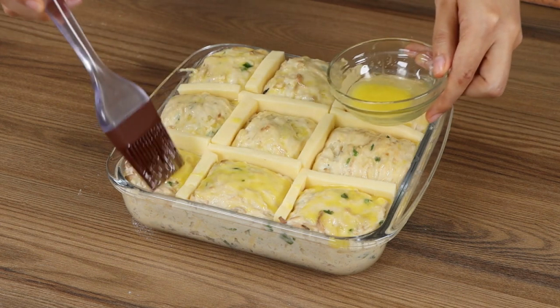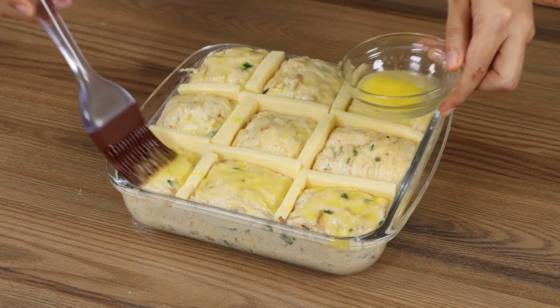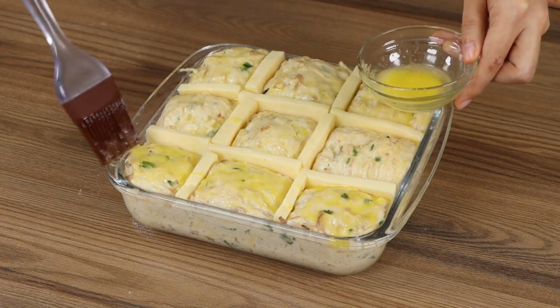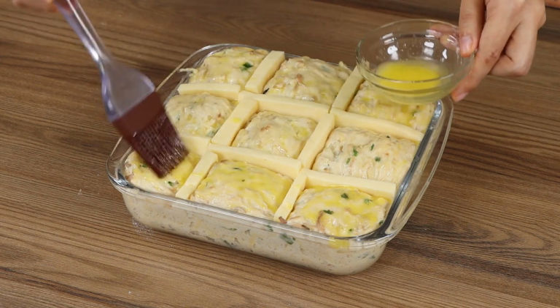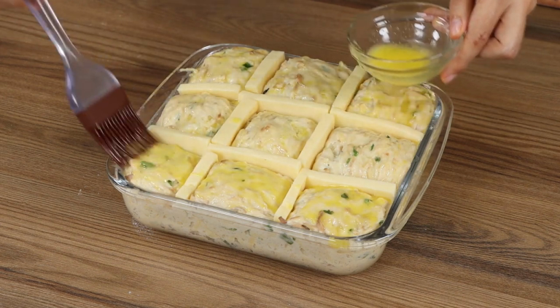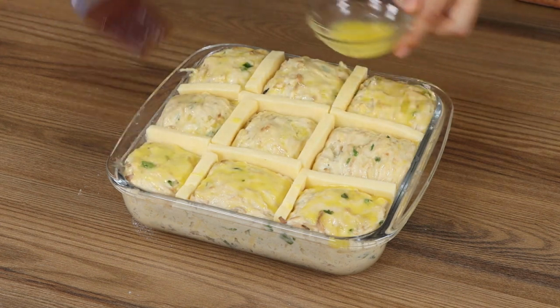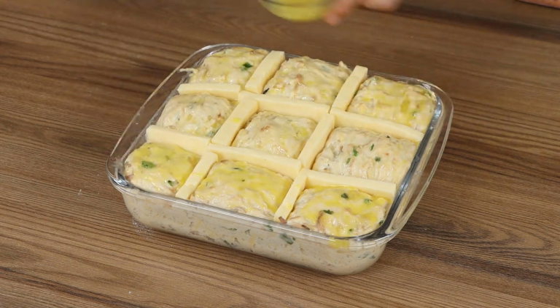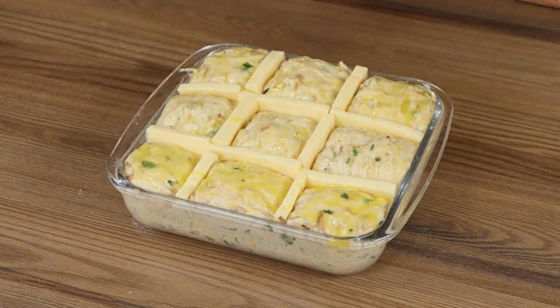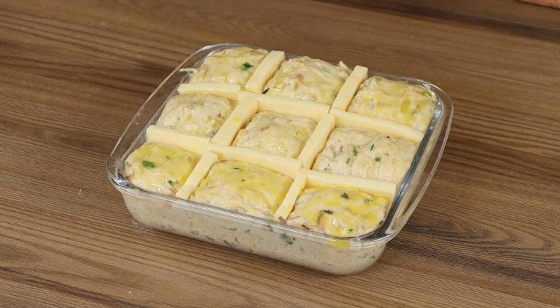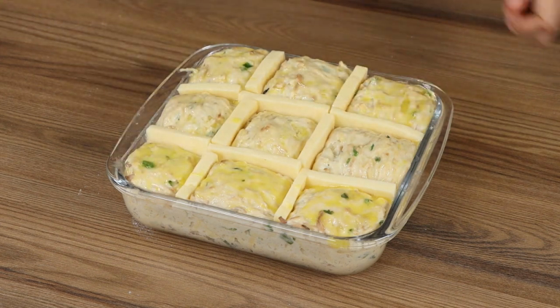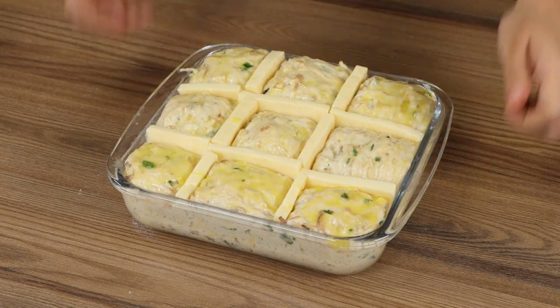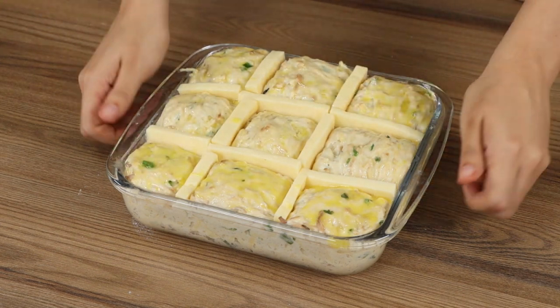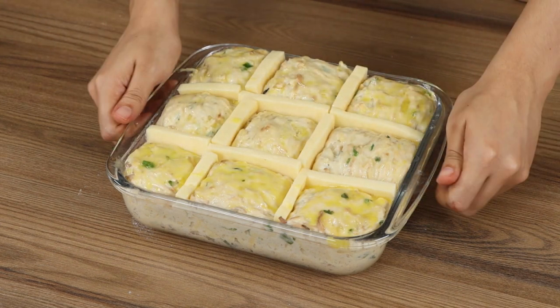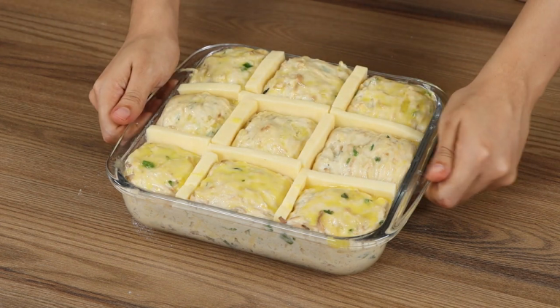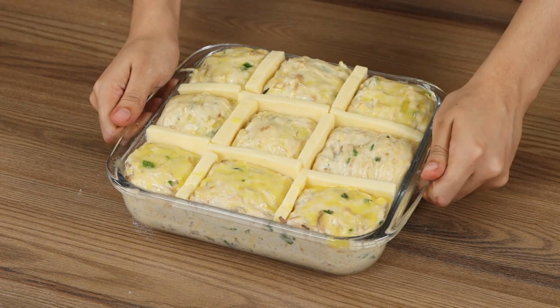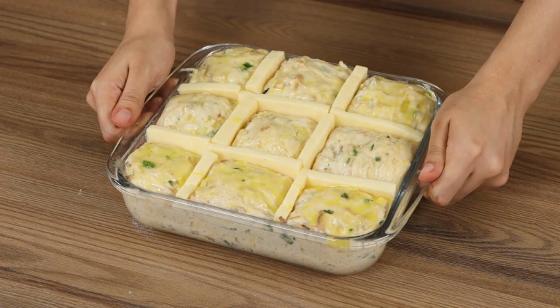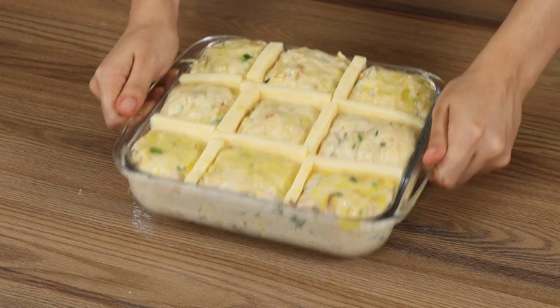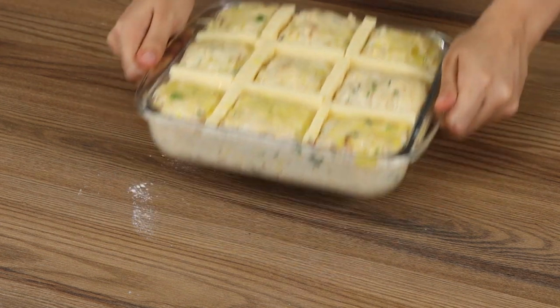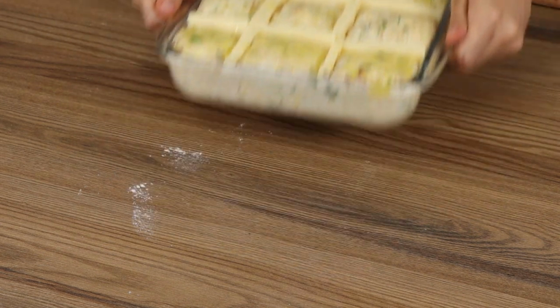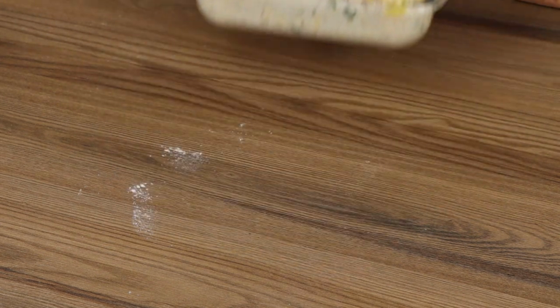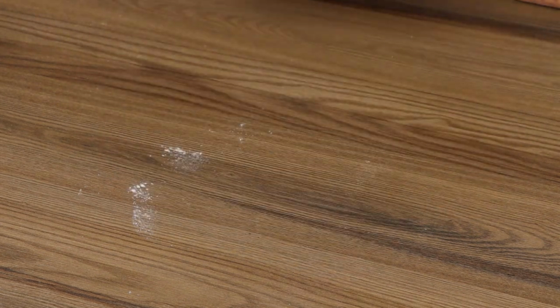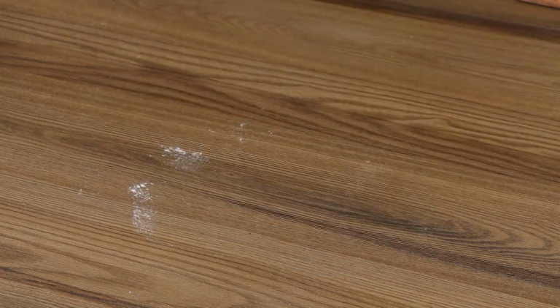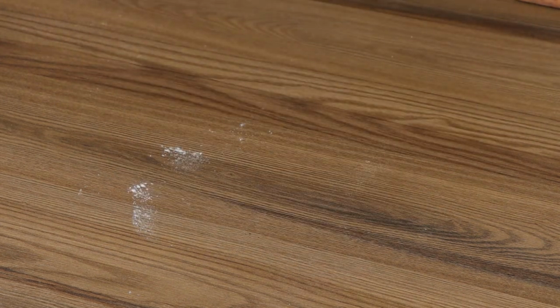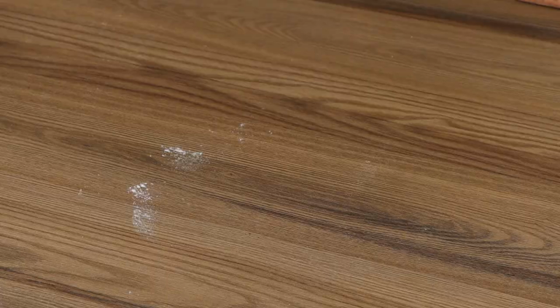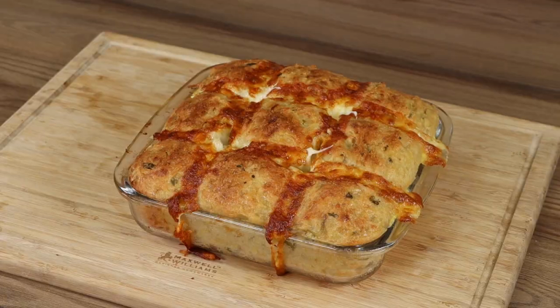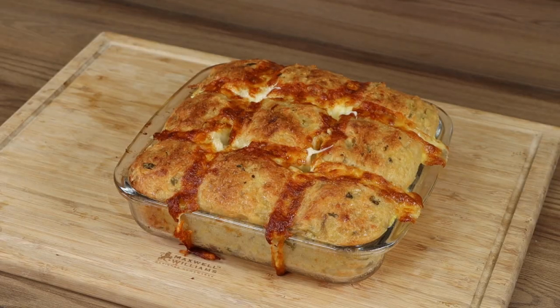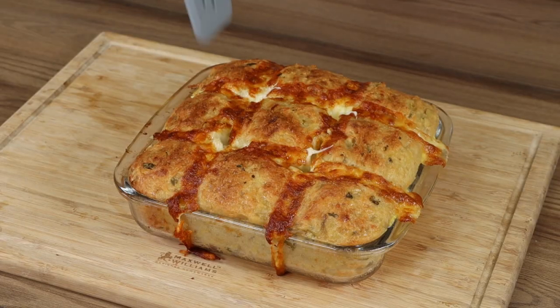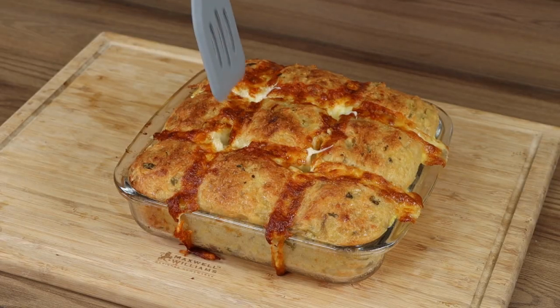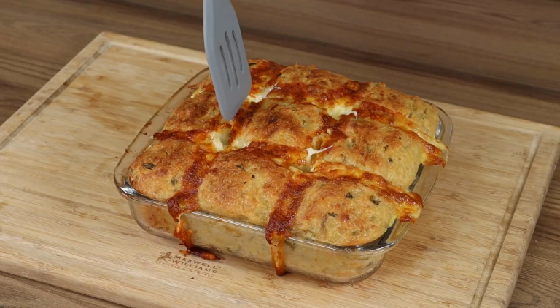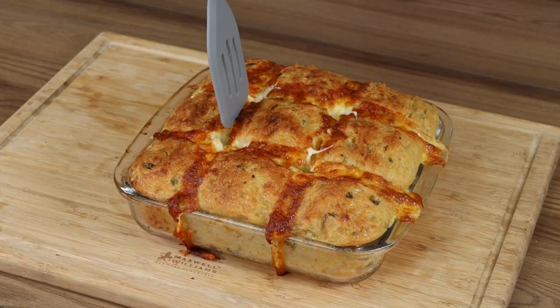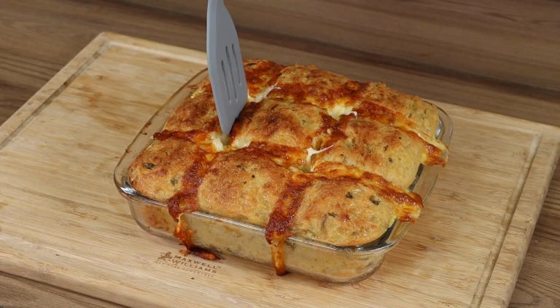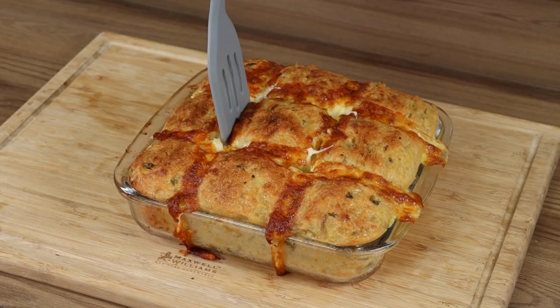Put it in the oven preheated at 390 degrees Fahrenheit for 30 minutes.